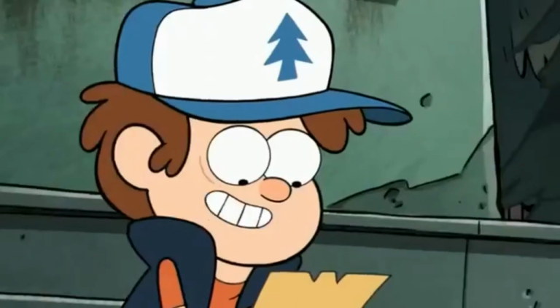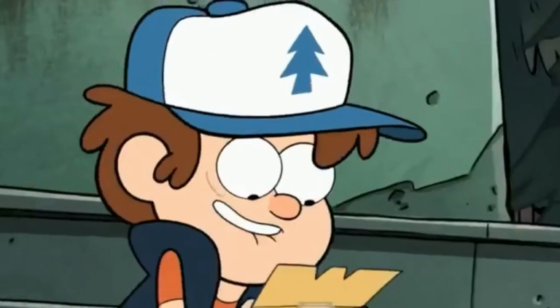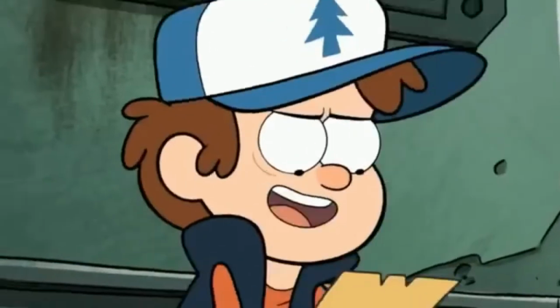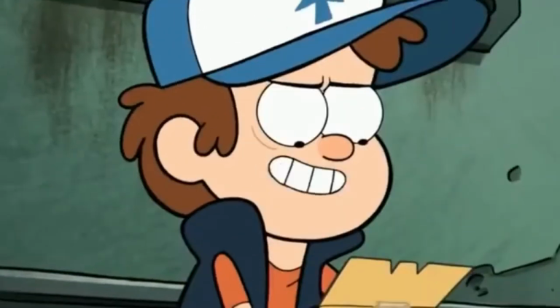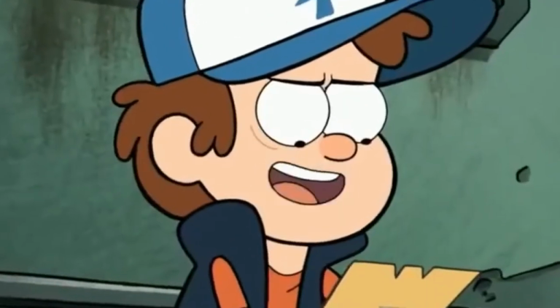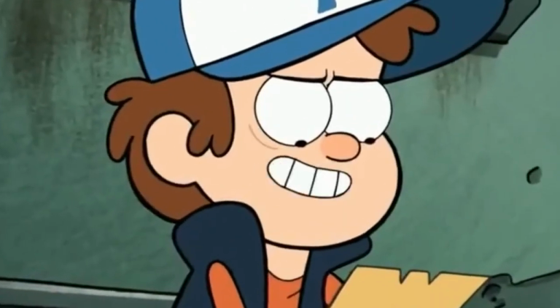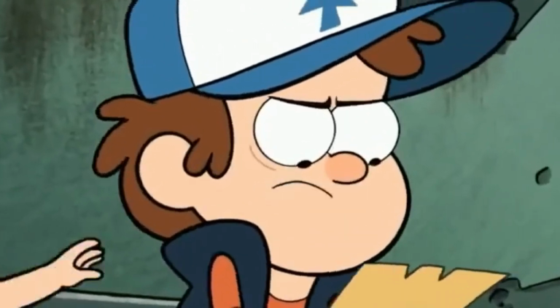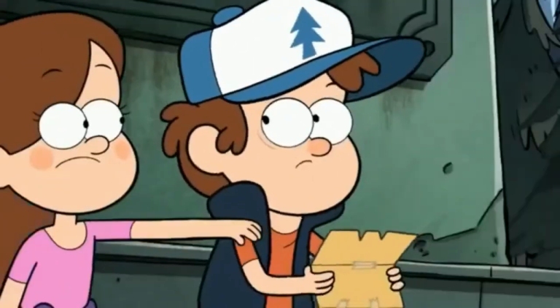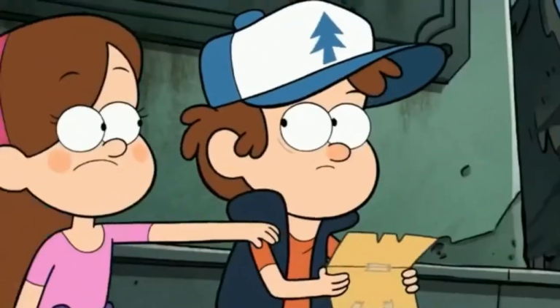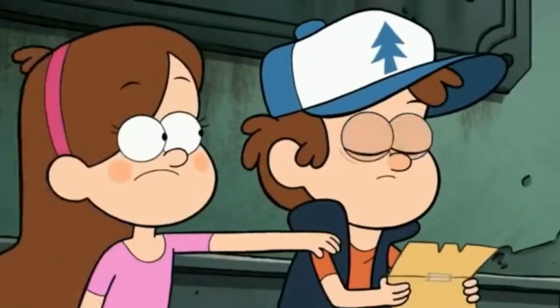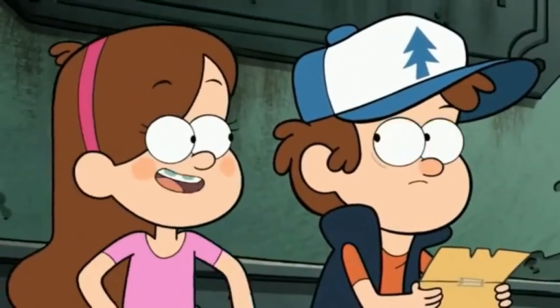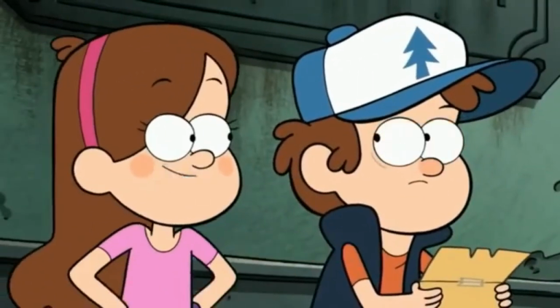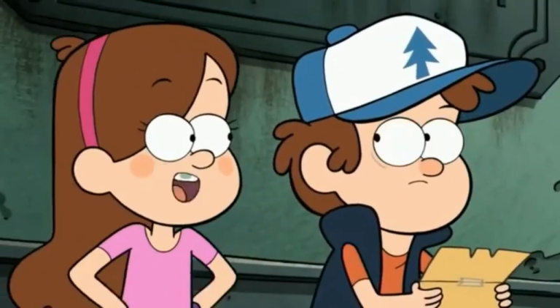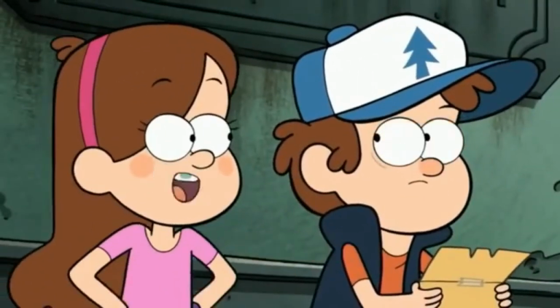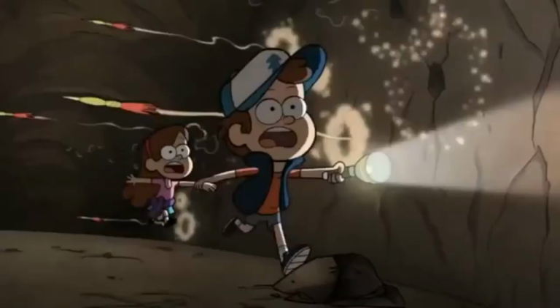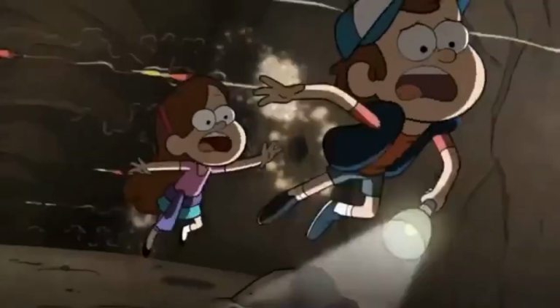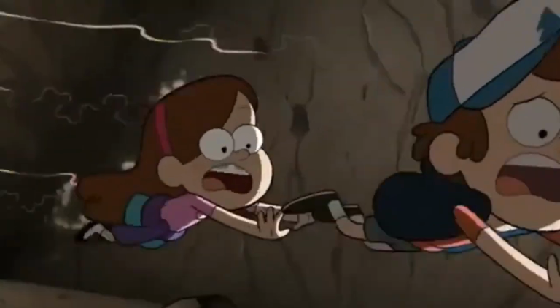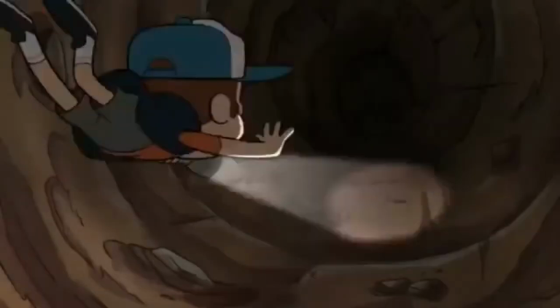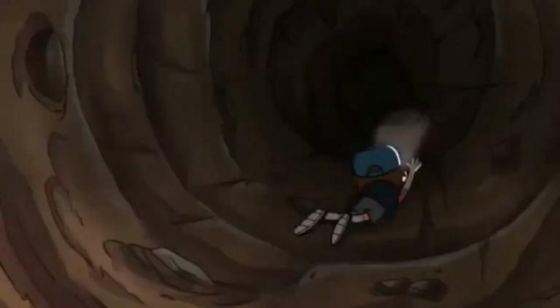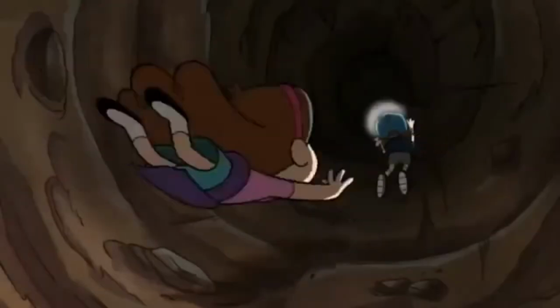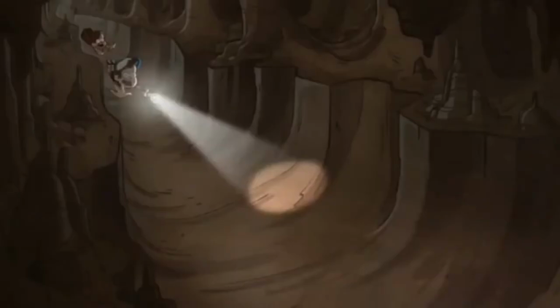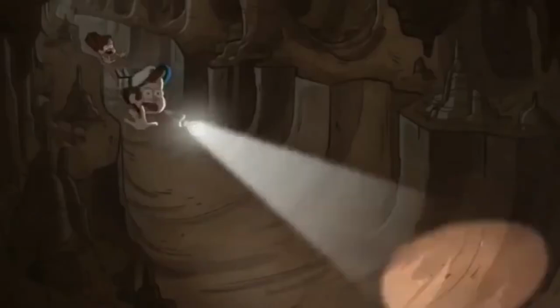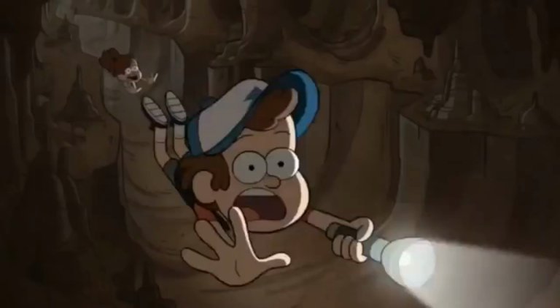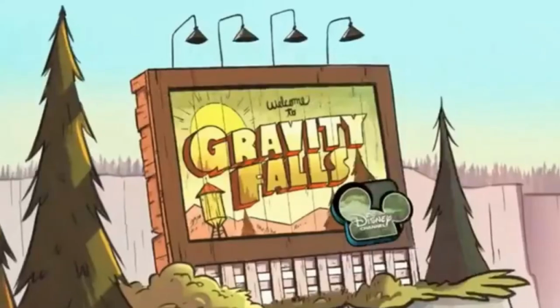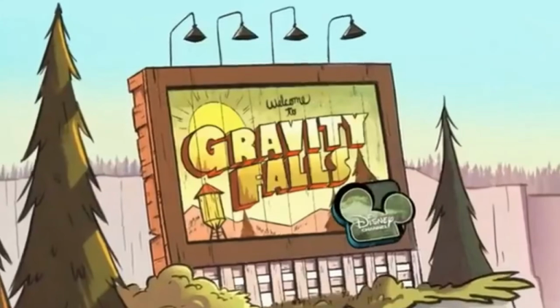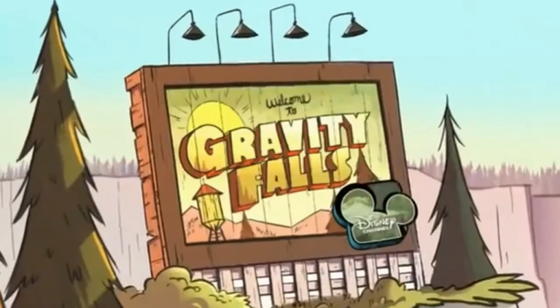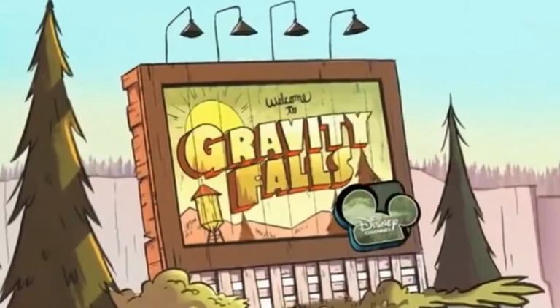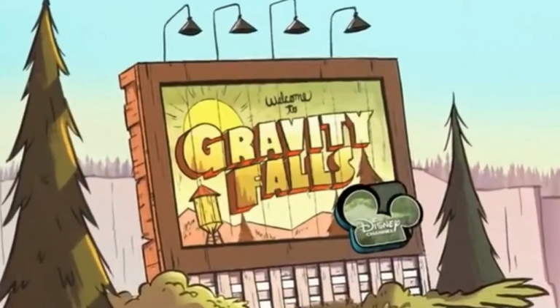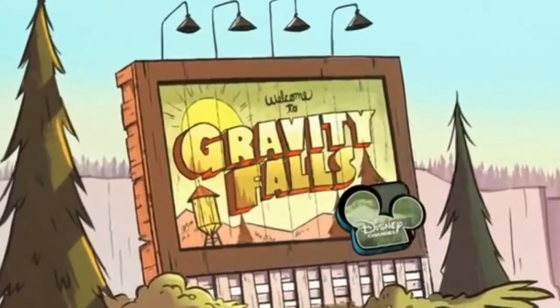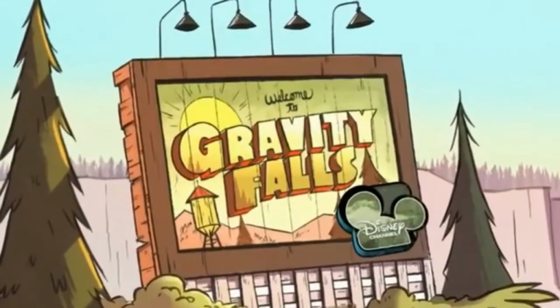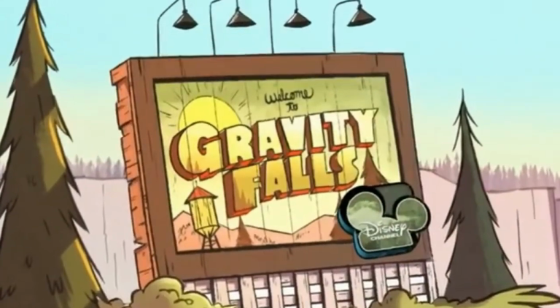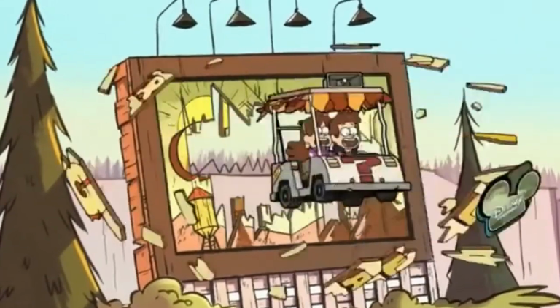I gotta investigate this. Wait. I'm coming with you. And watch Gravity Falls on Disney Channel.